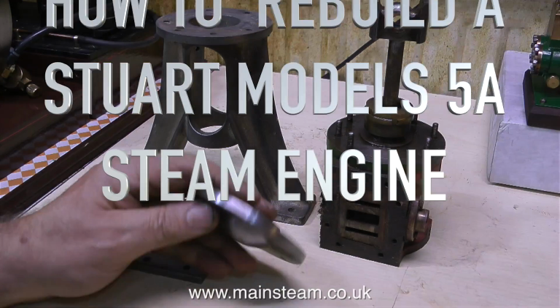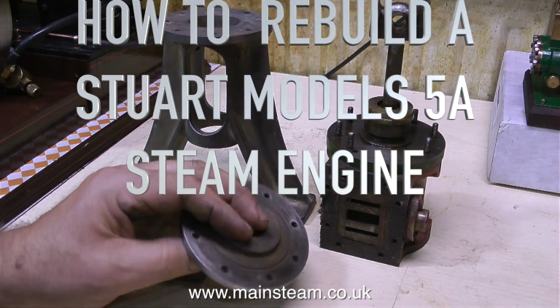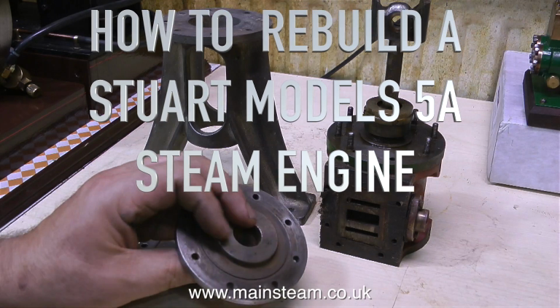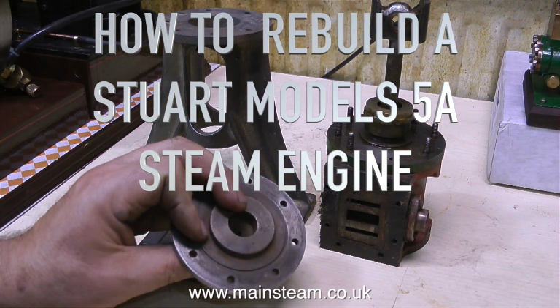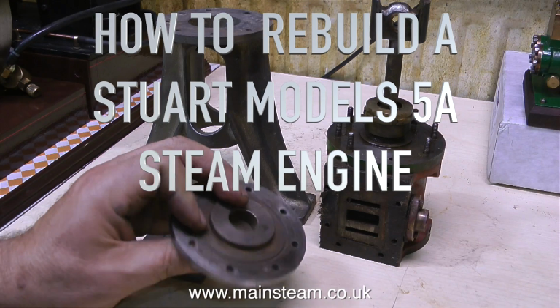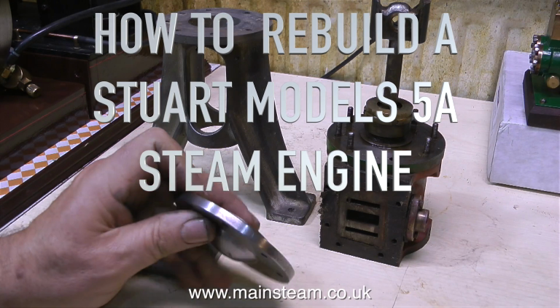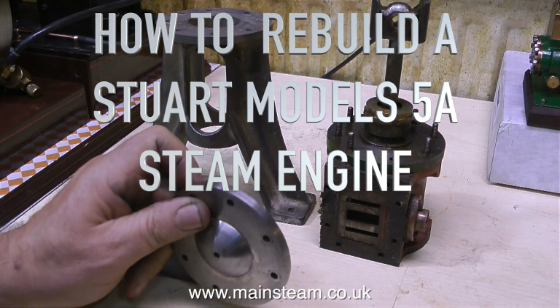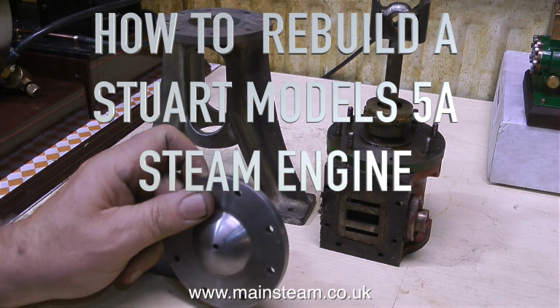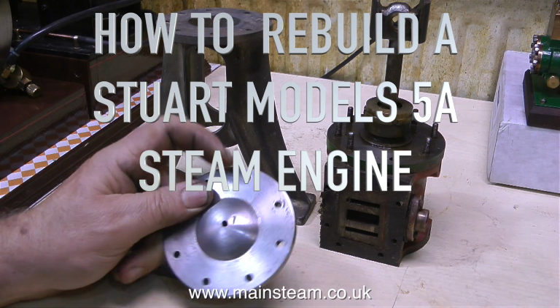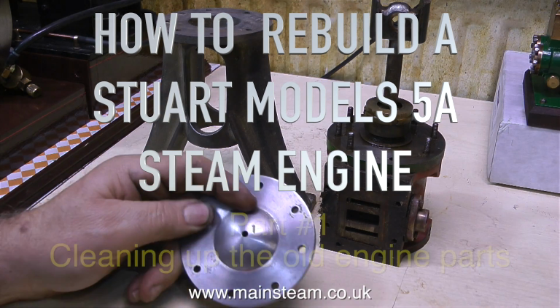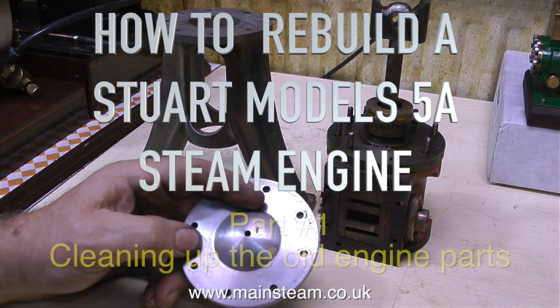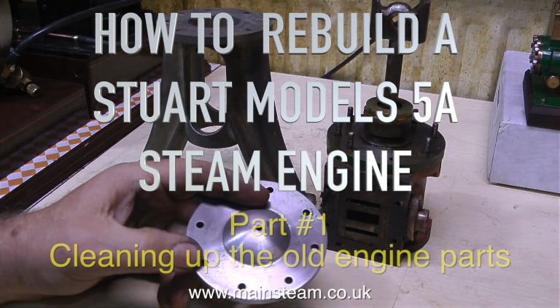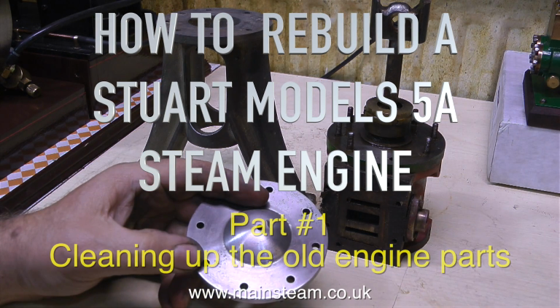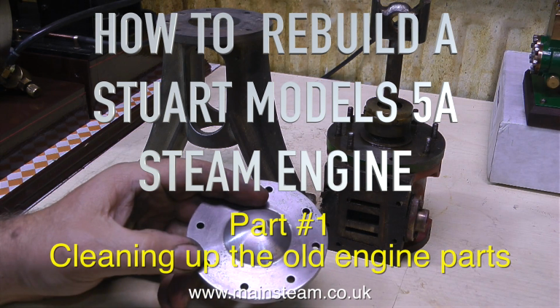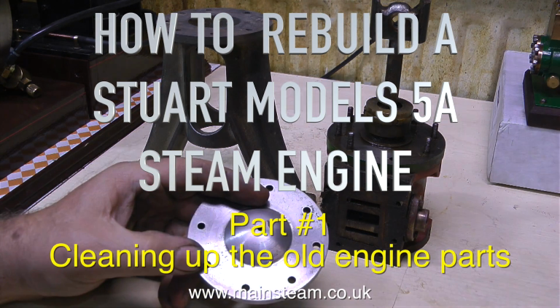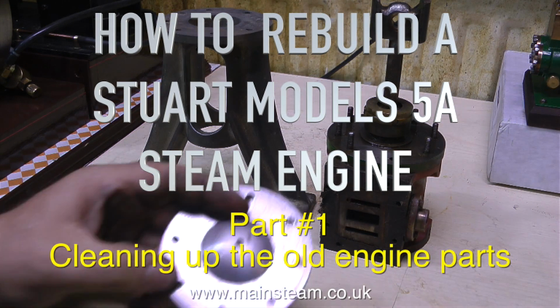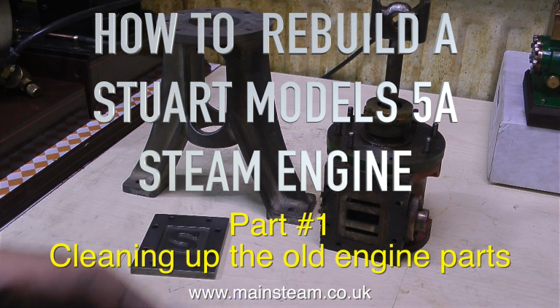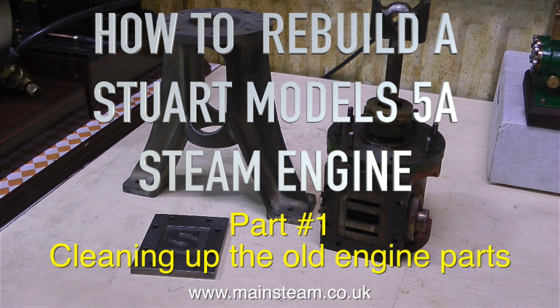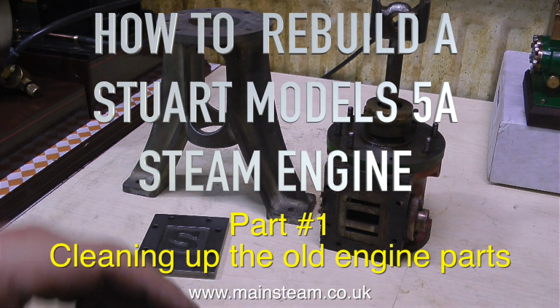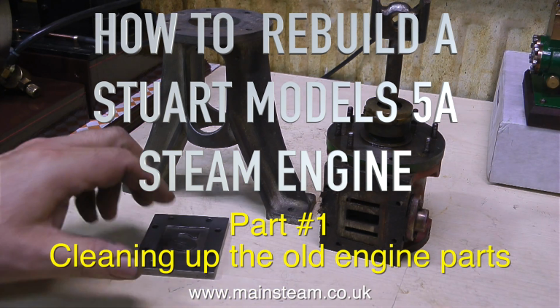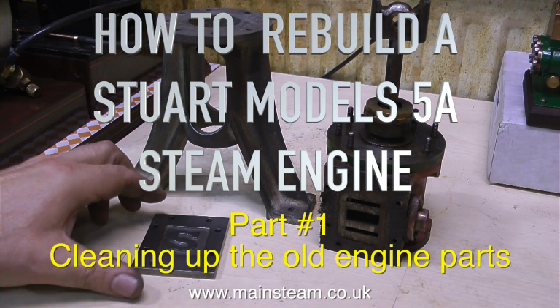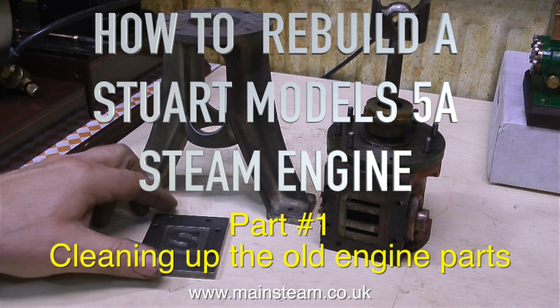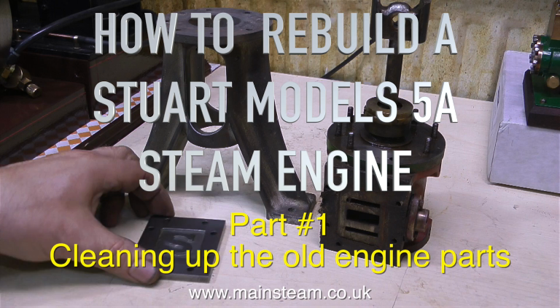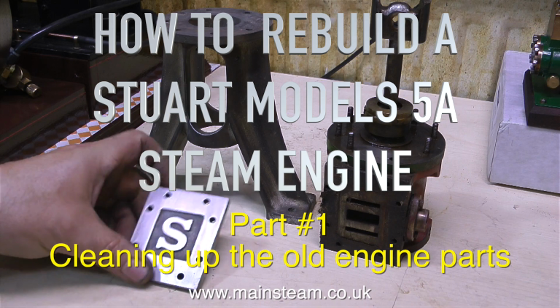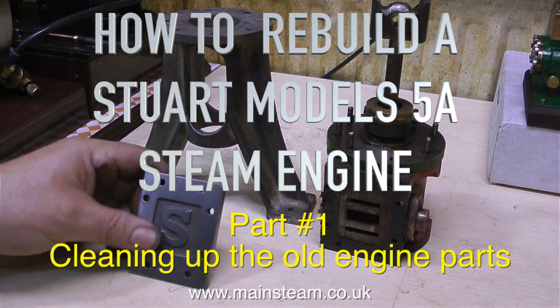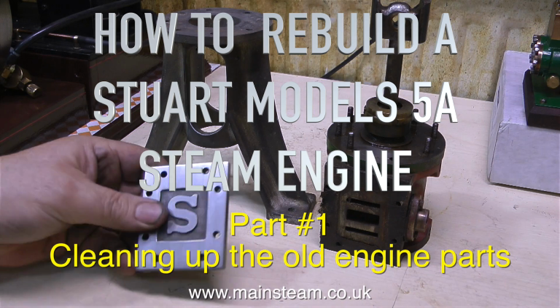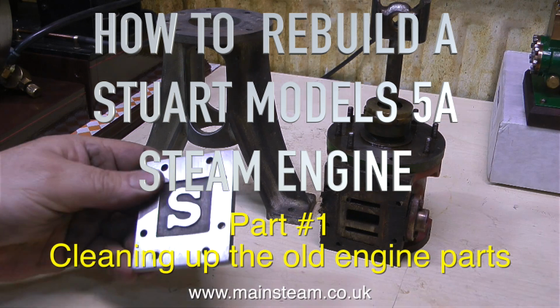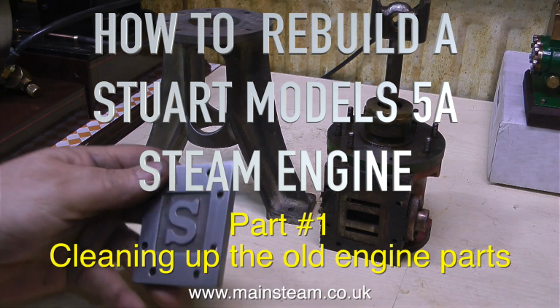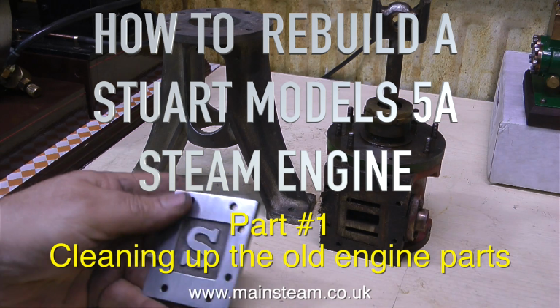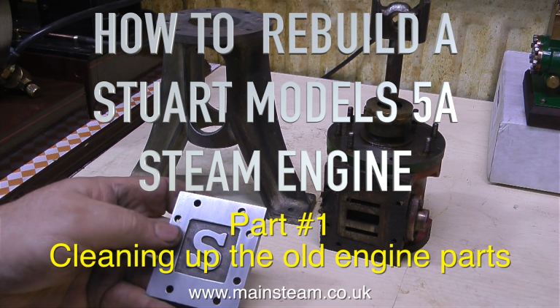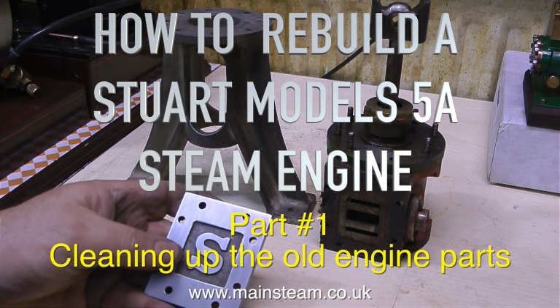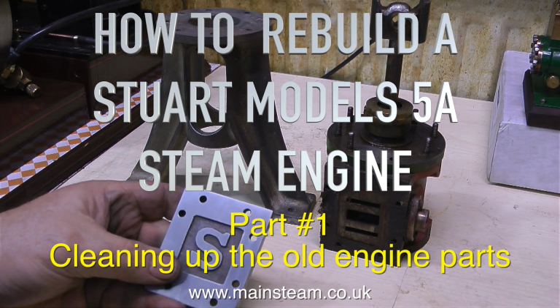How to rebuild a Stuart Models 5A steam engine, and this is part one: cleaning up the old engine parts.